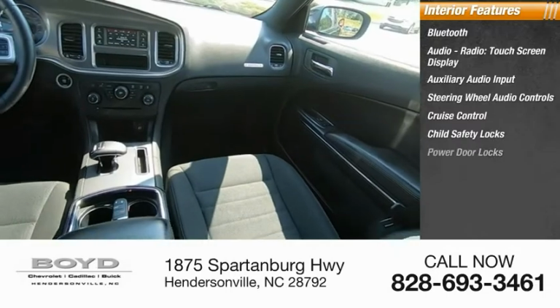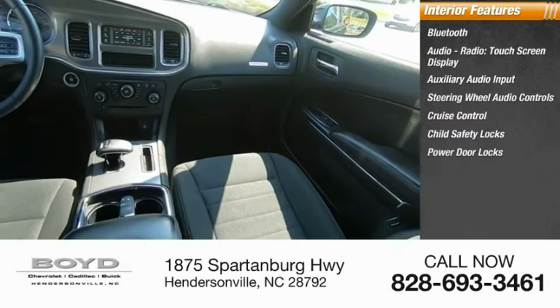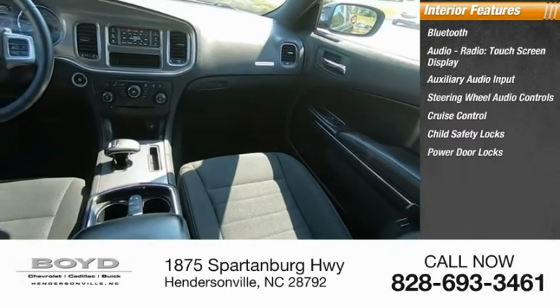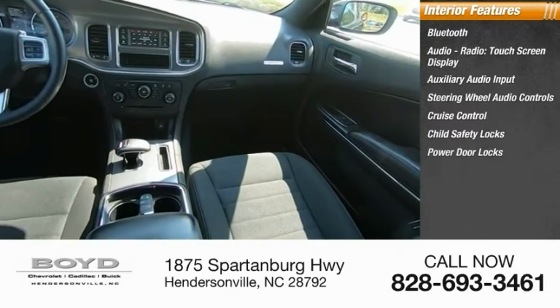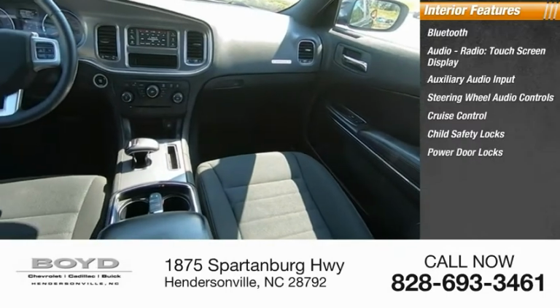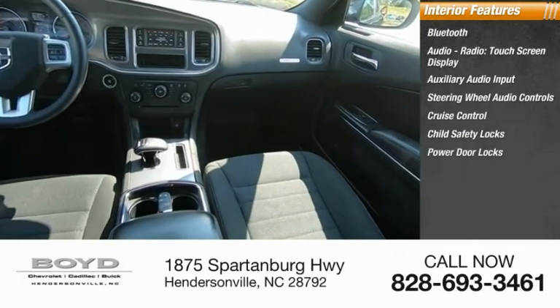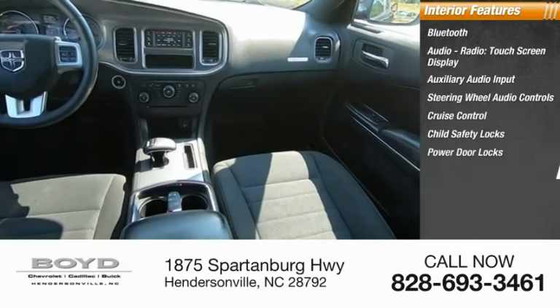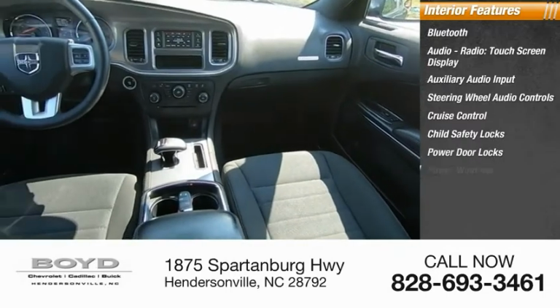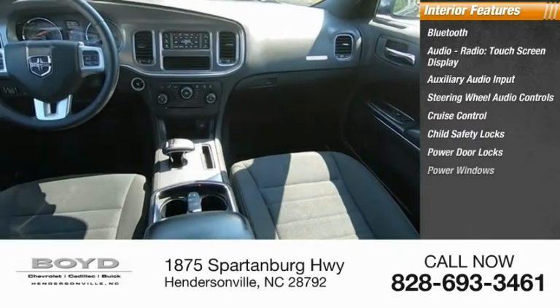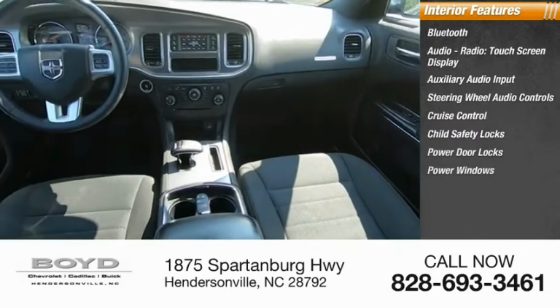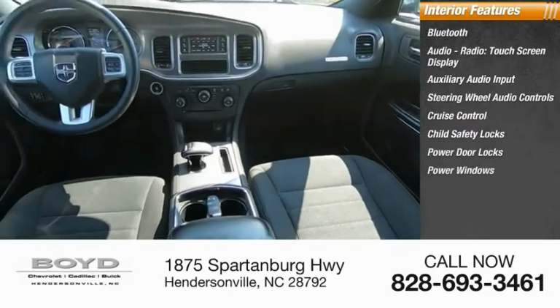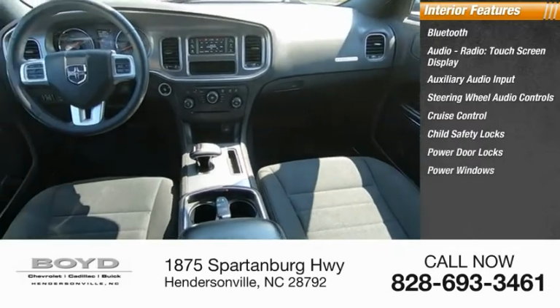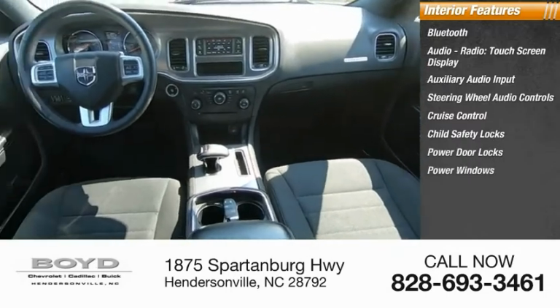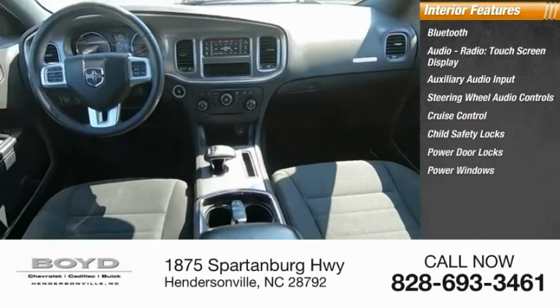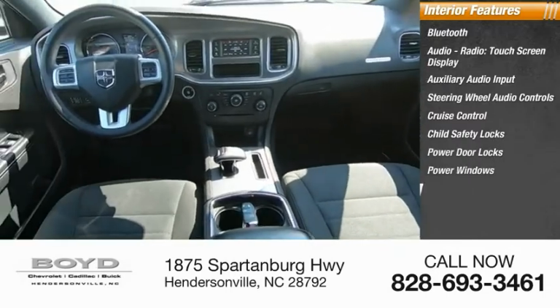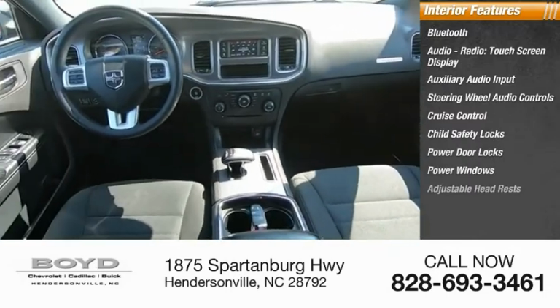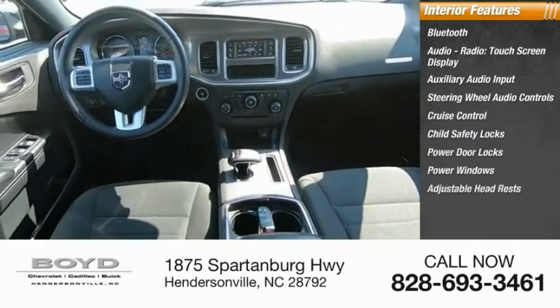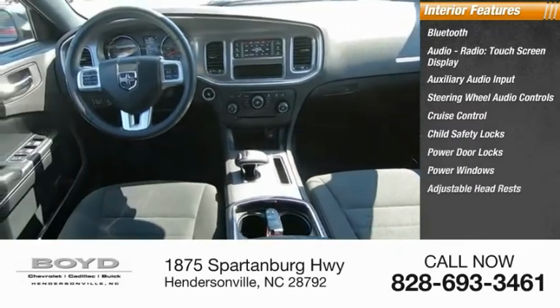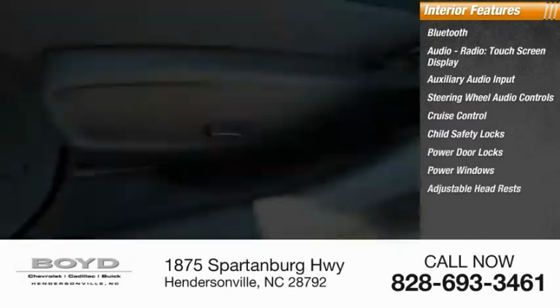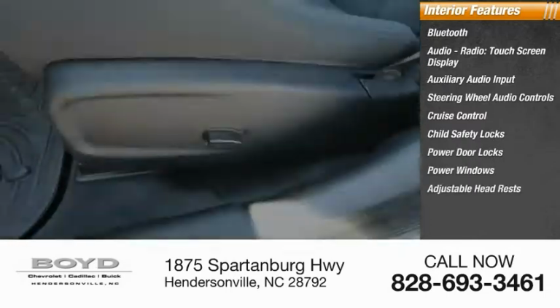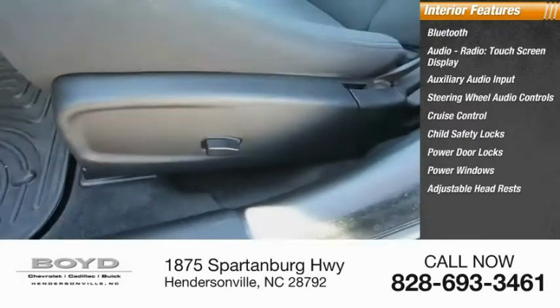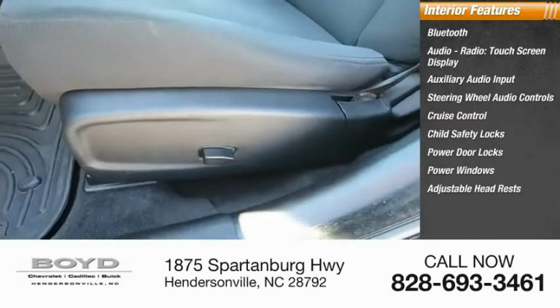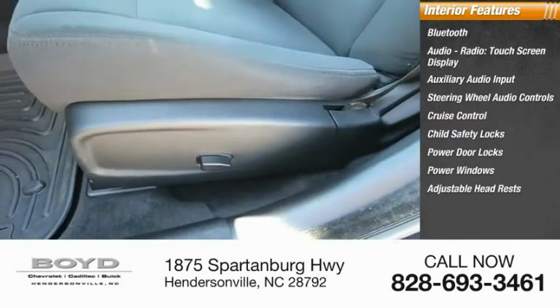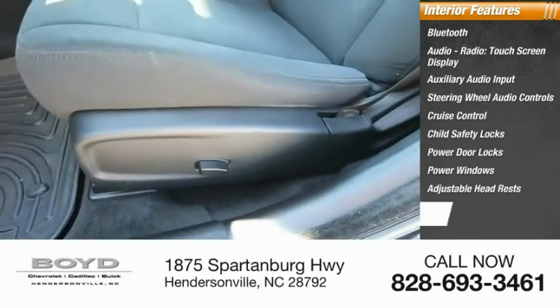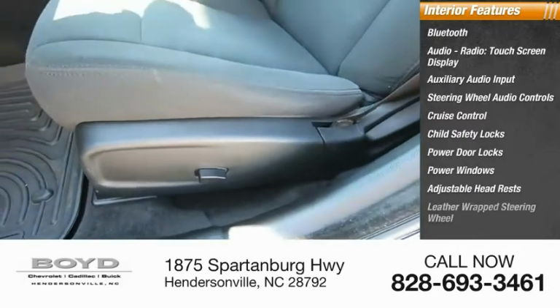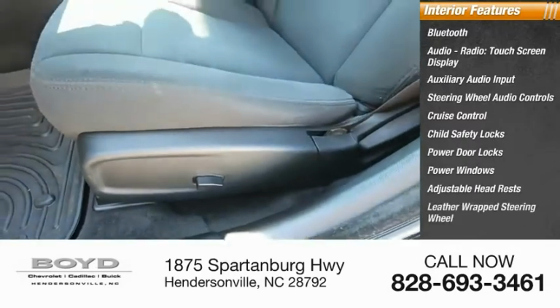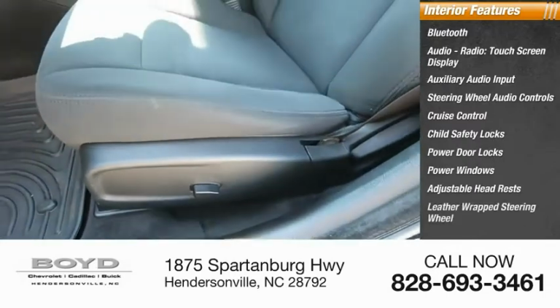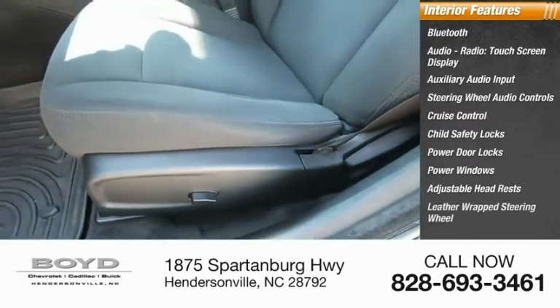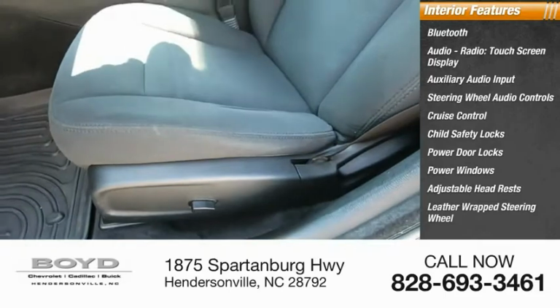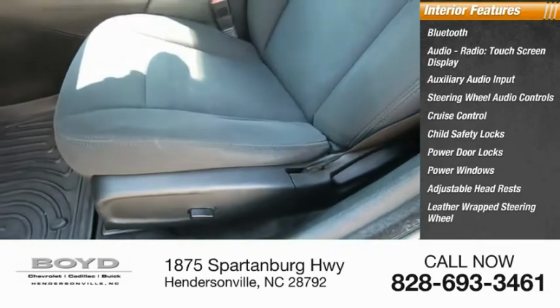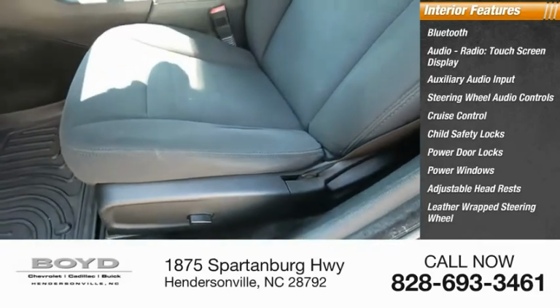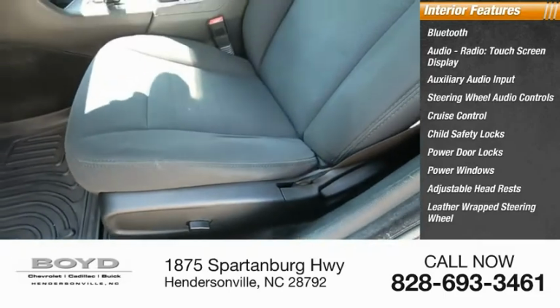Power door locks, power windows, adjustable headrests, leather wrapped steering wheel.